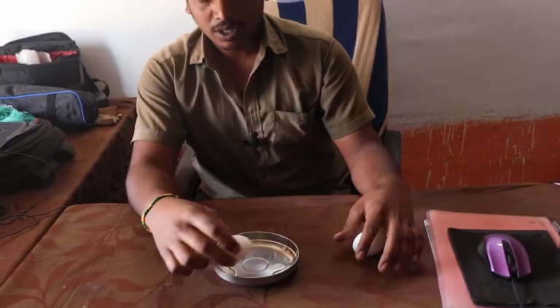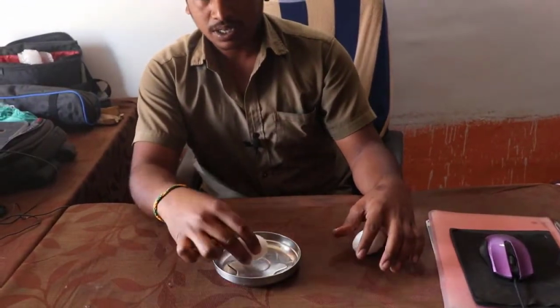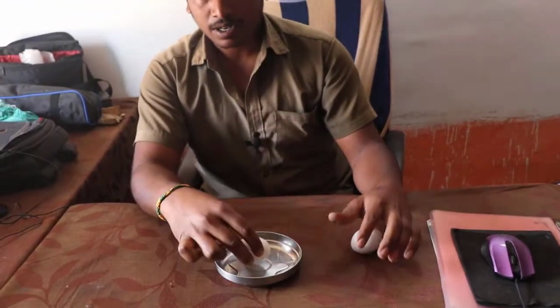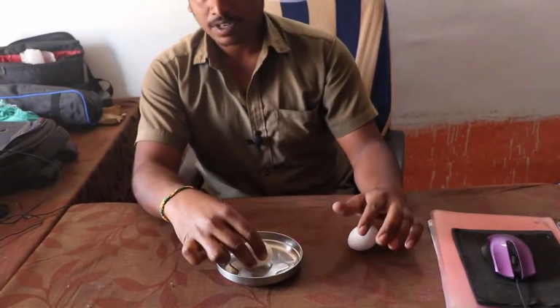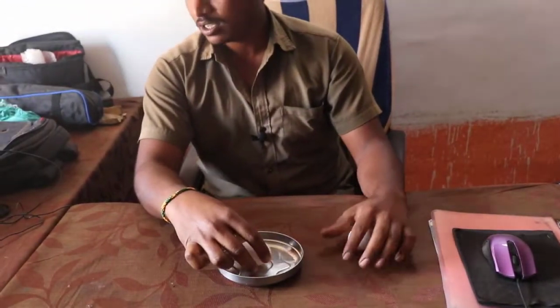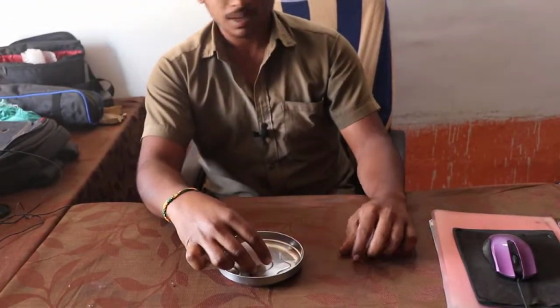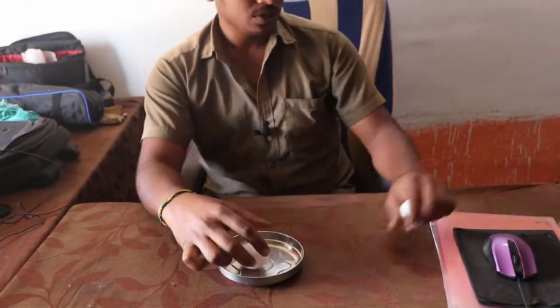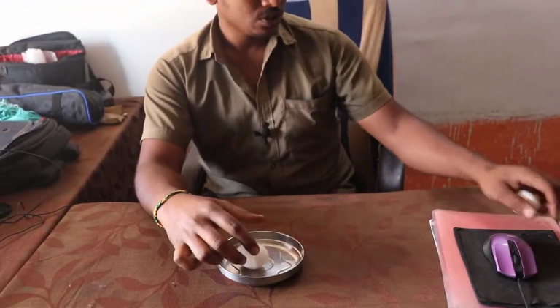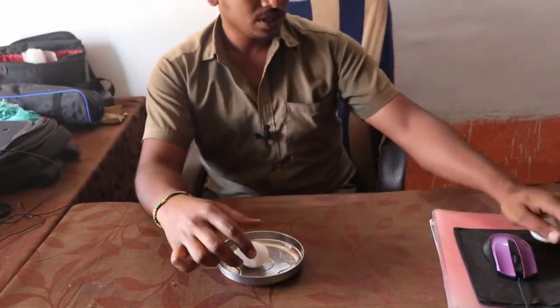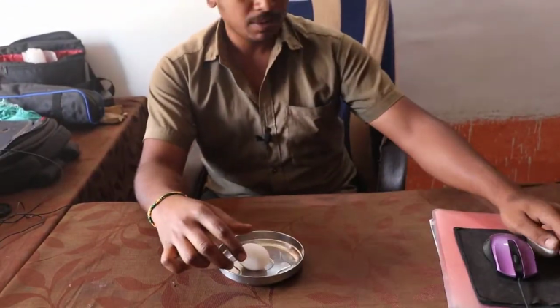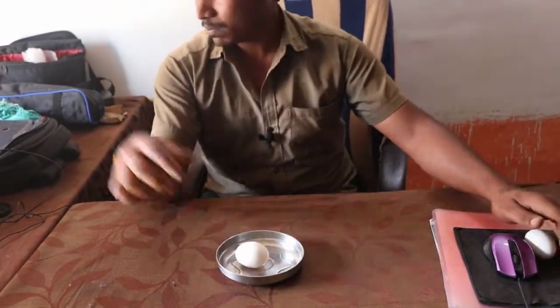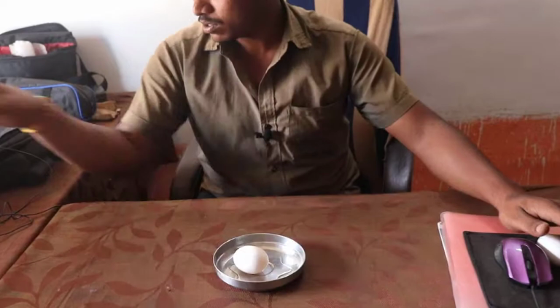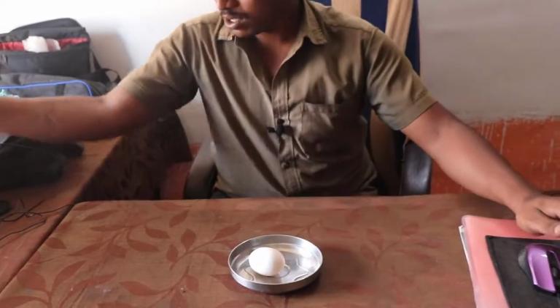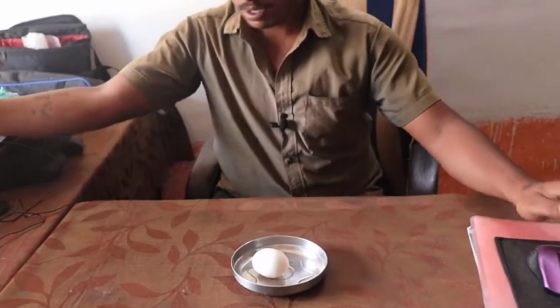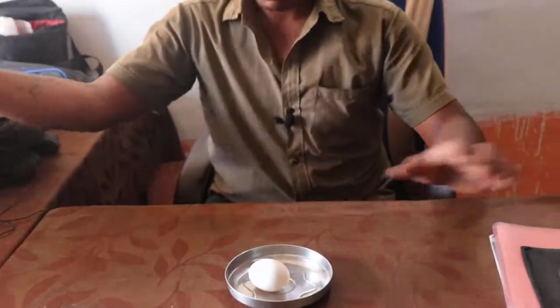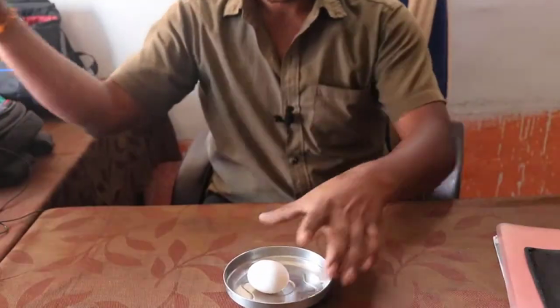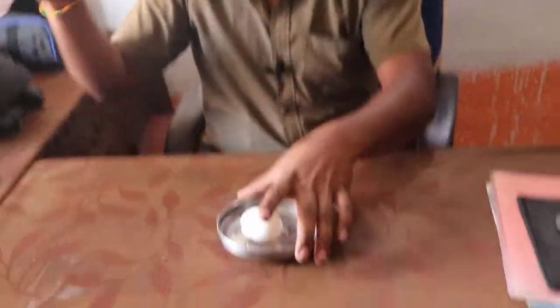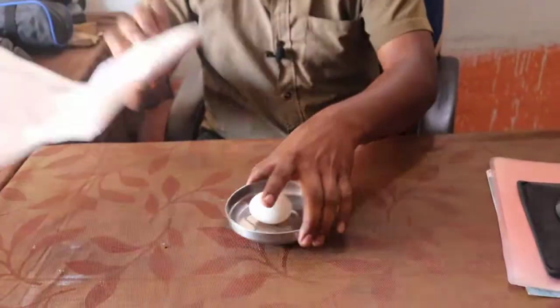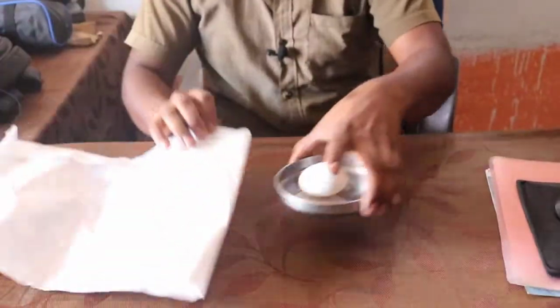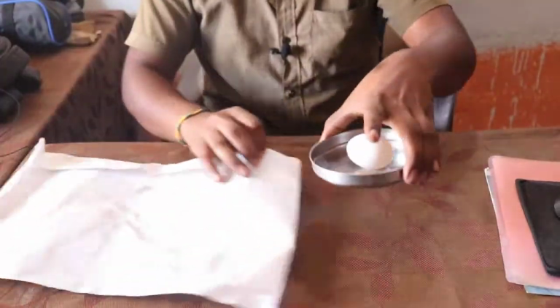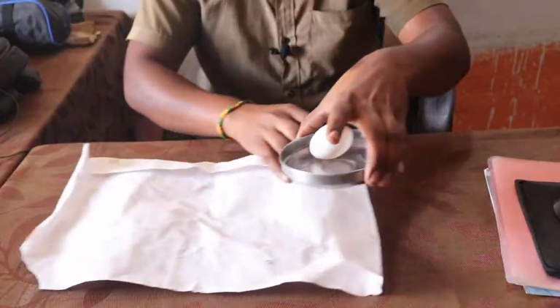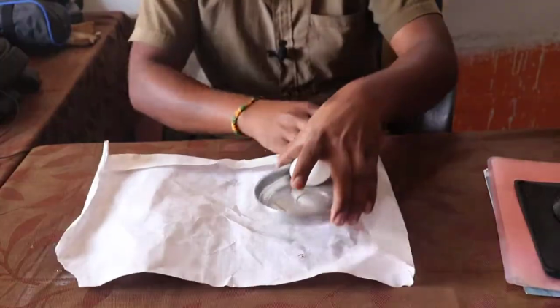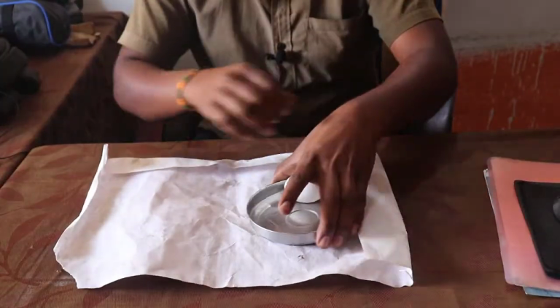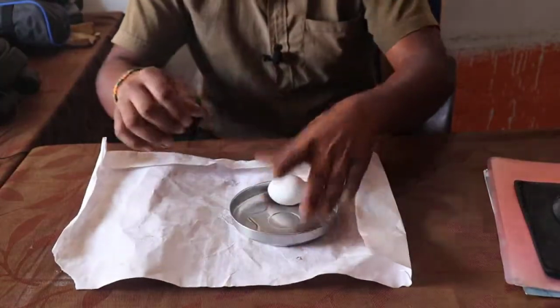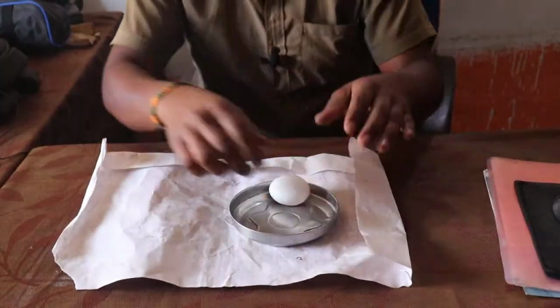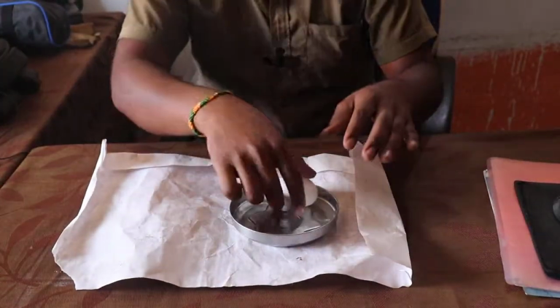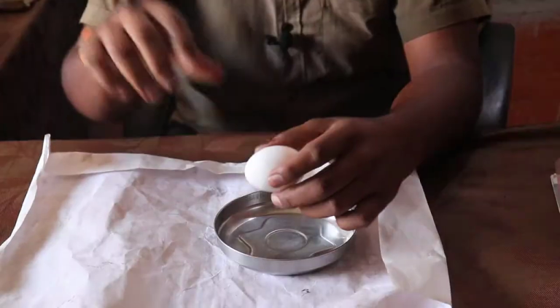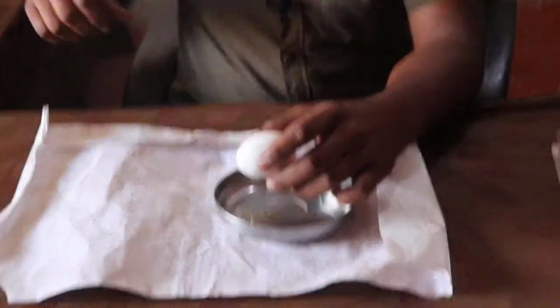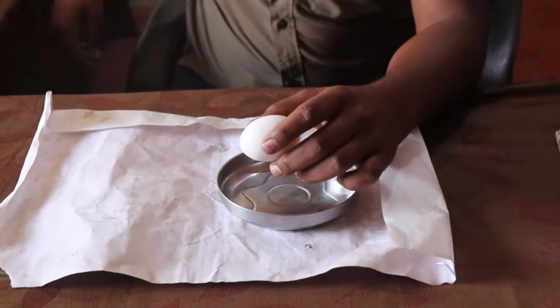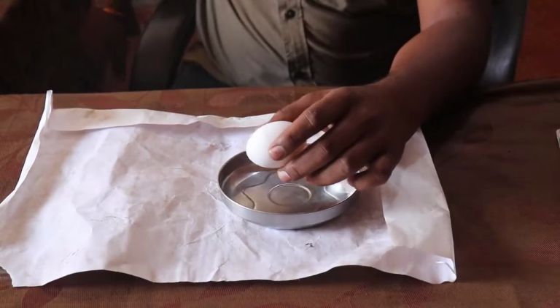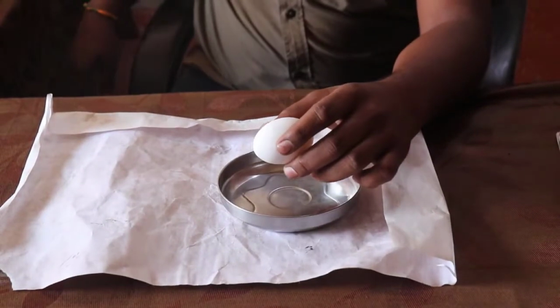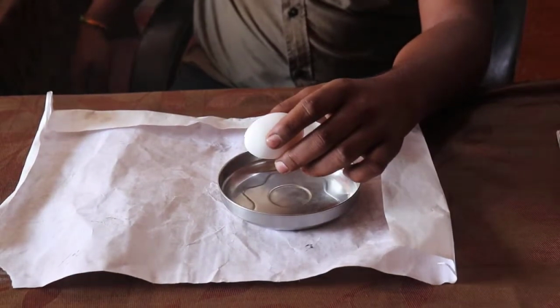We will try the second half. We will put the paper on the side and we will put the egg on the side.